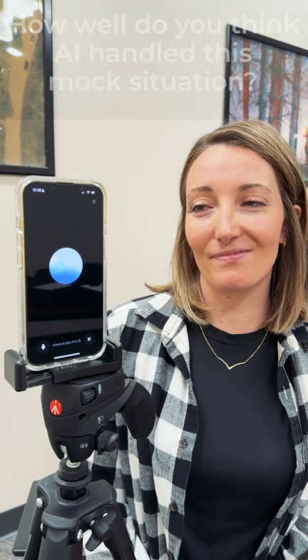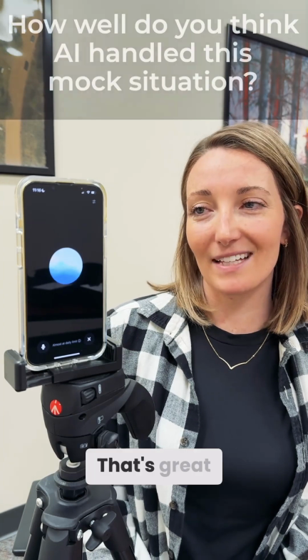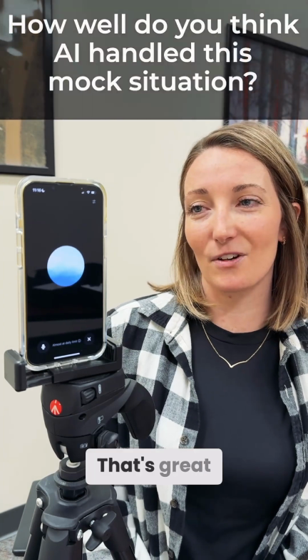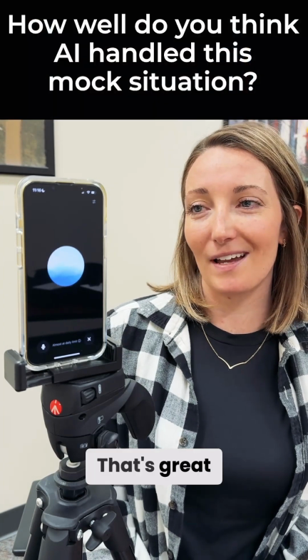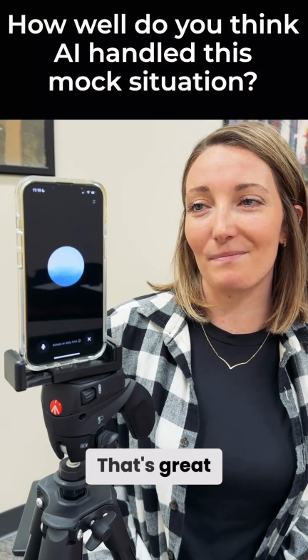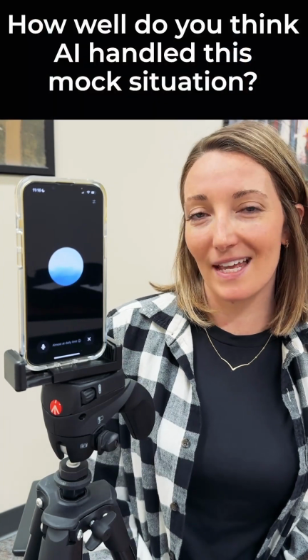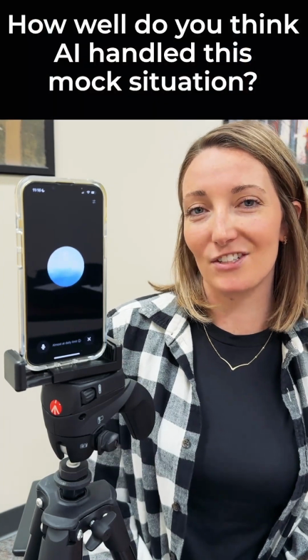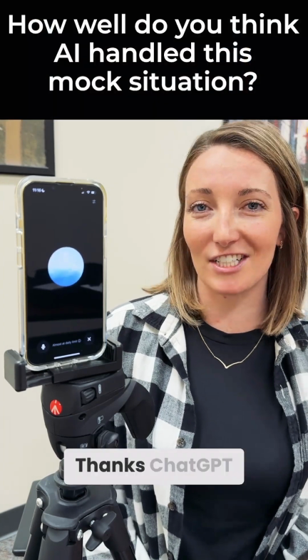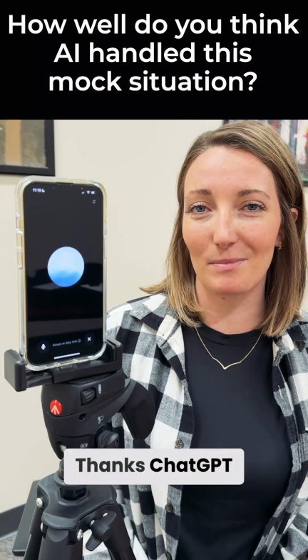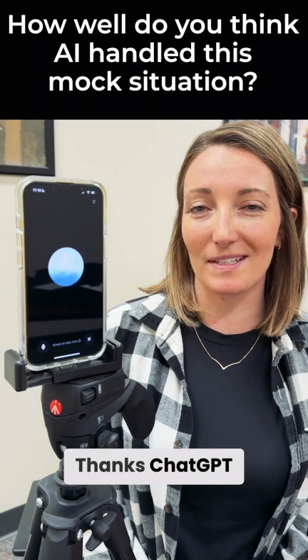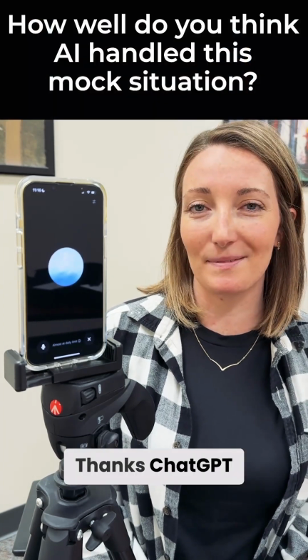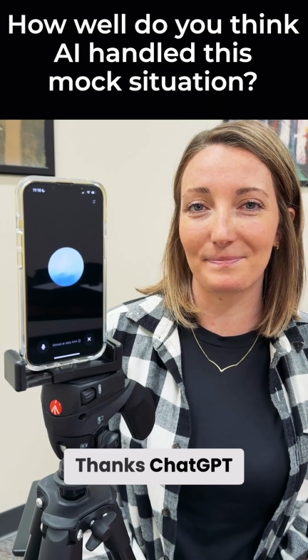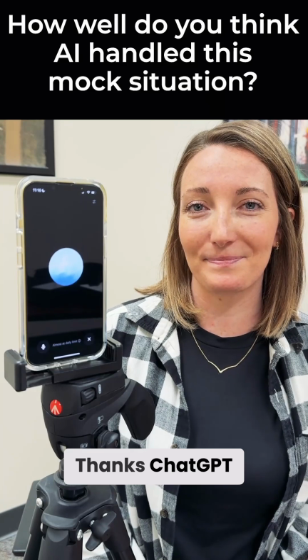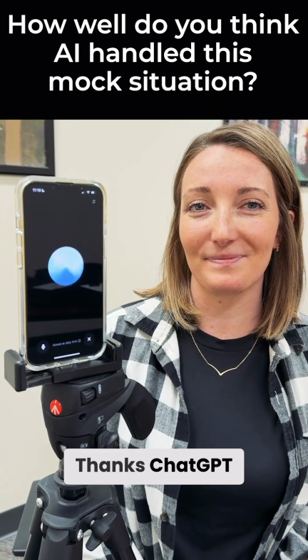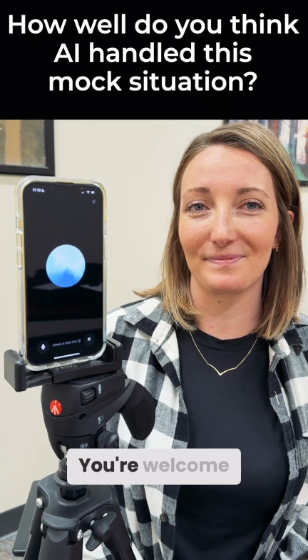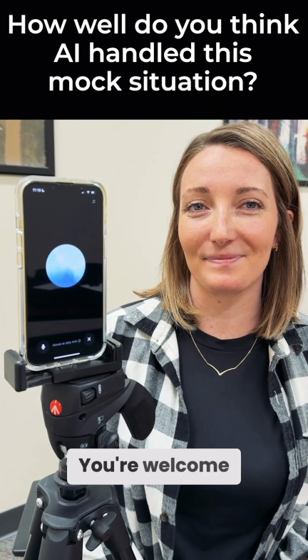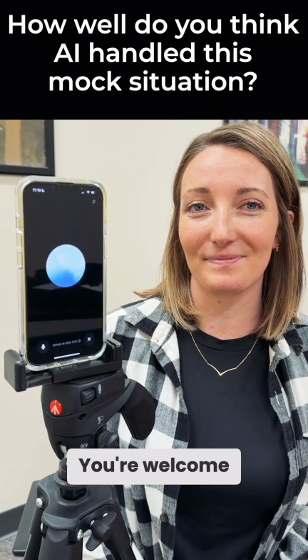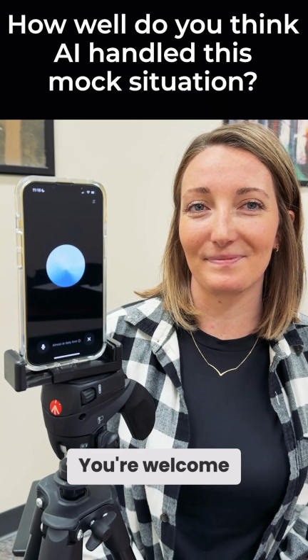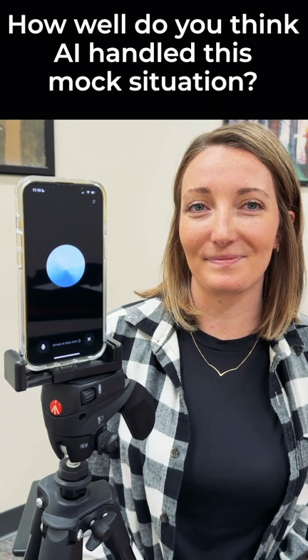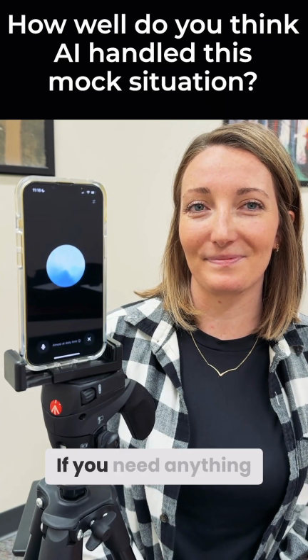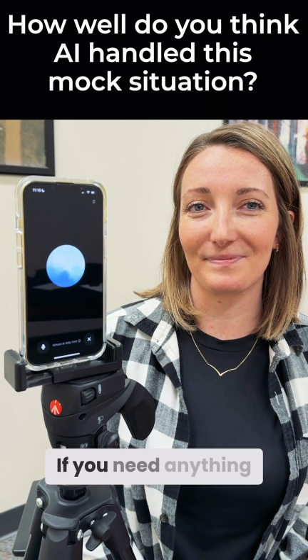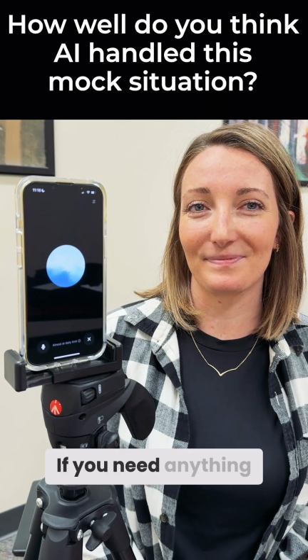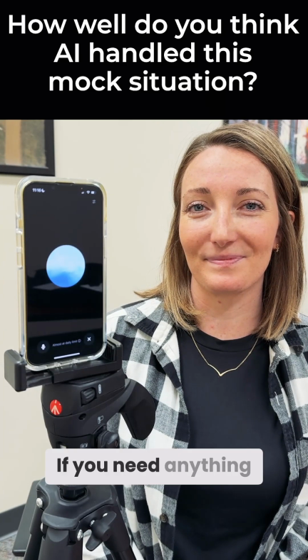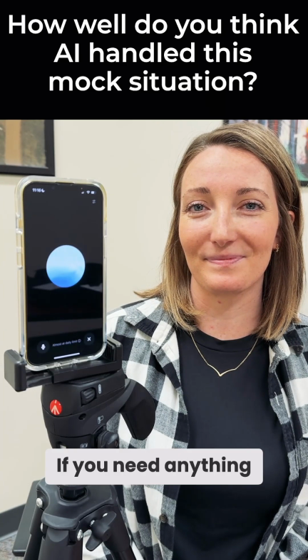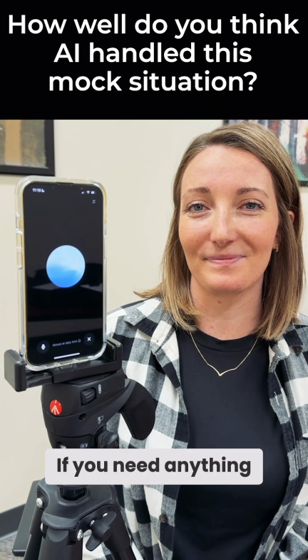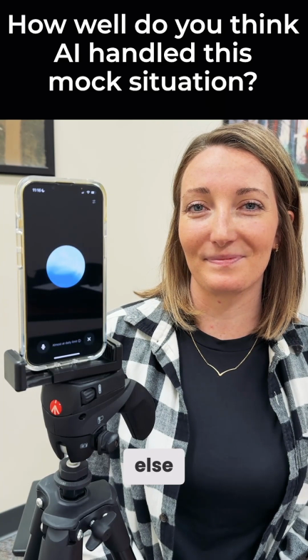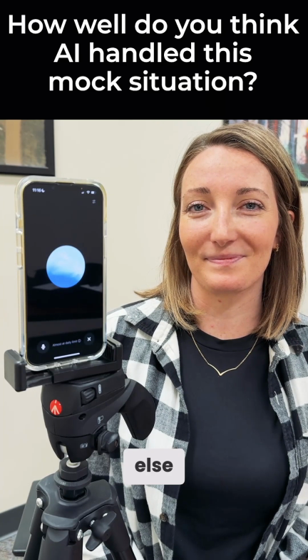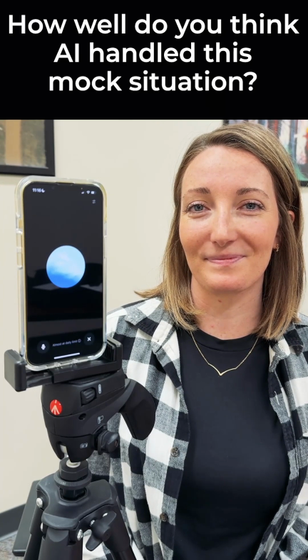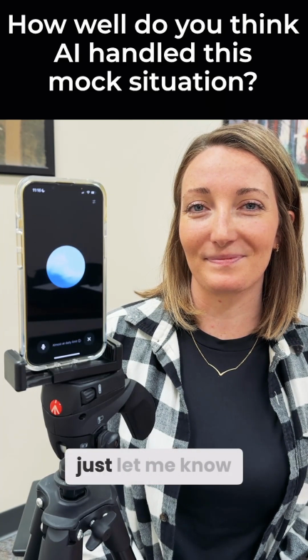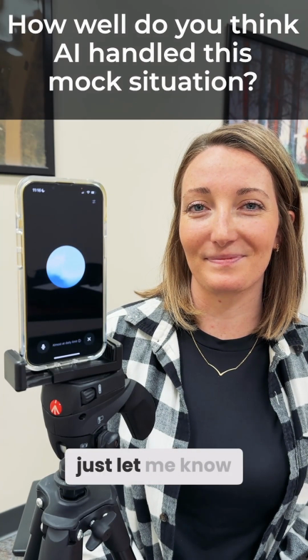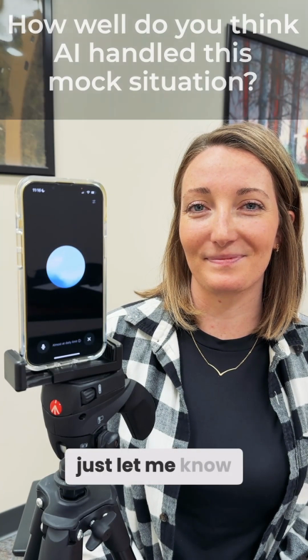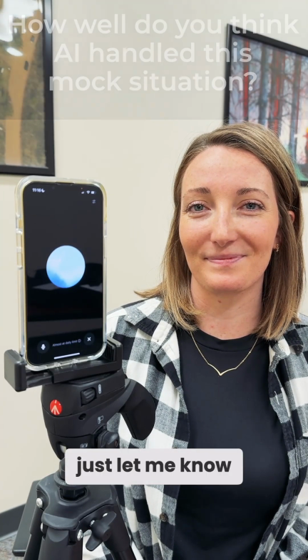That's great. Thanks, ChatGPT. You're welcome. If you need anything else, just let me know.